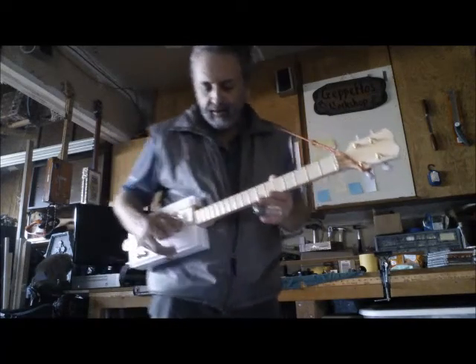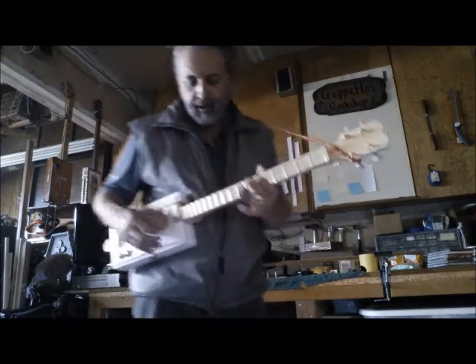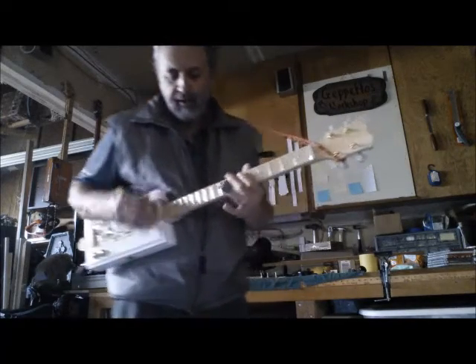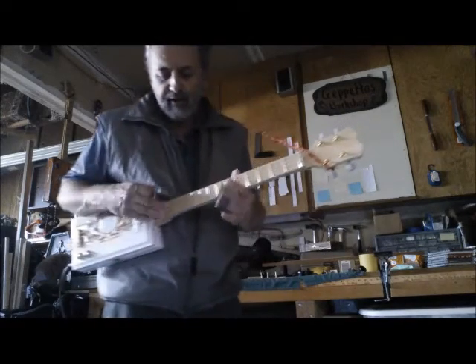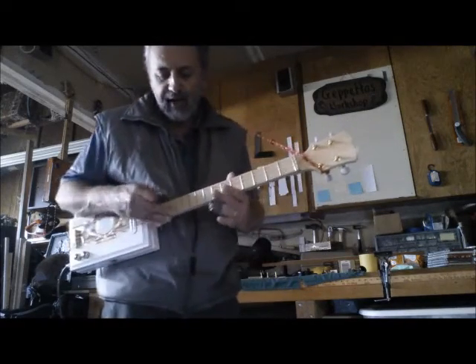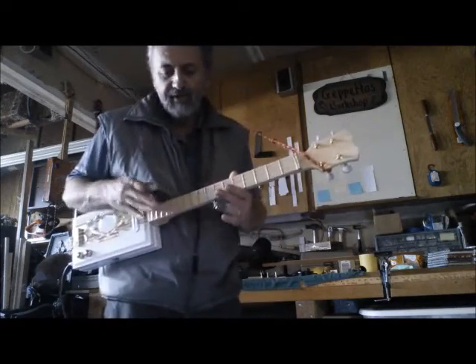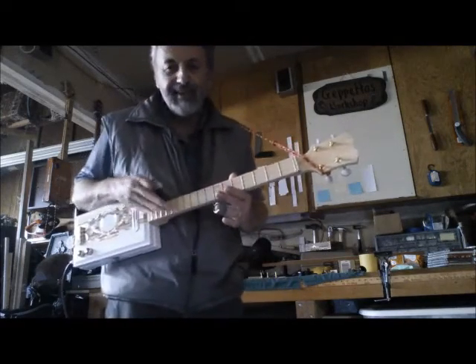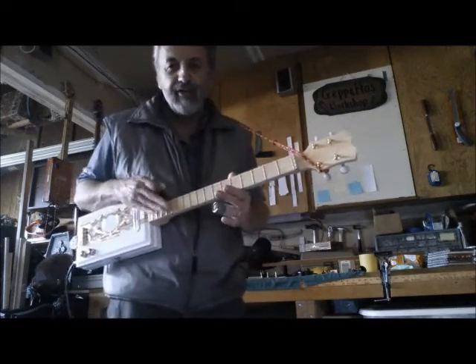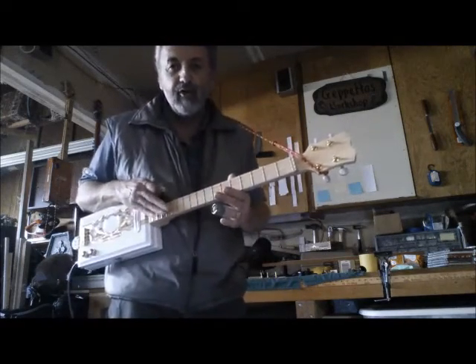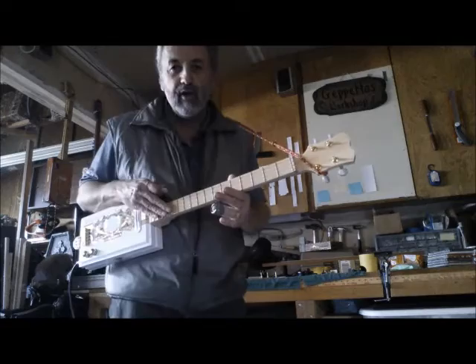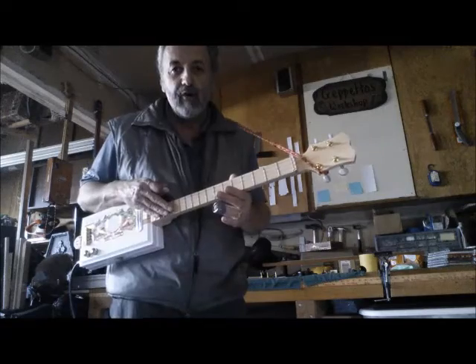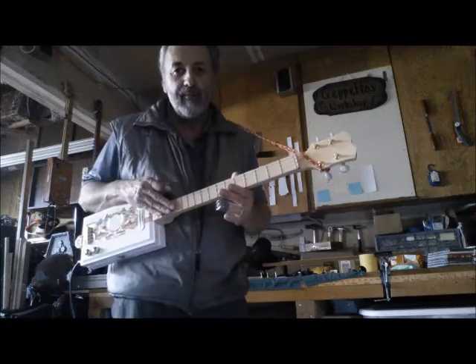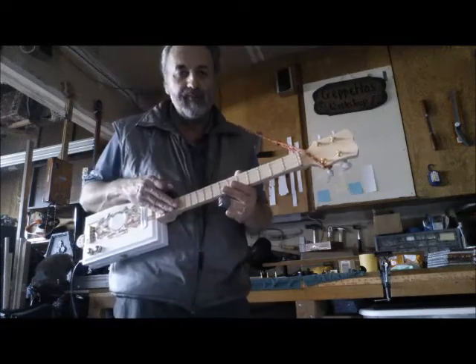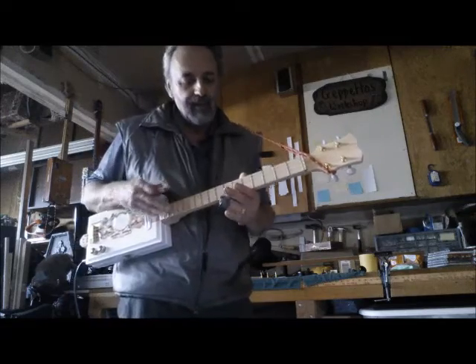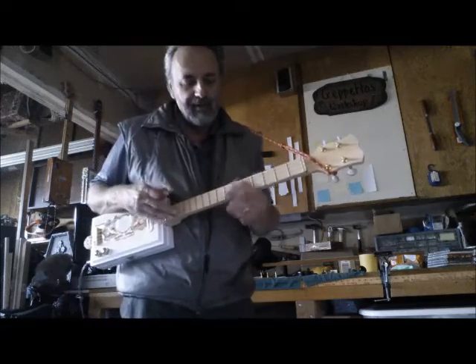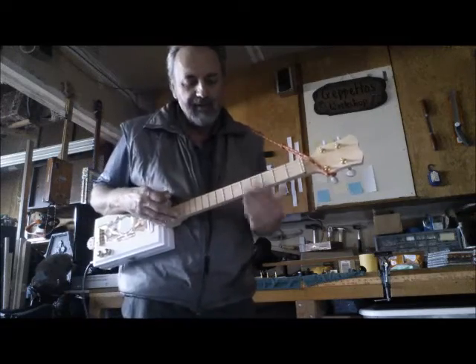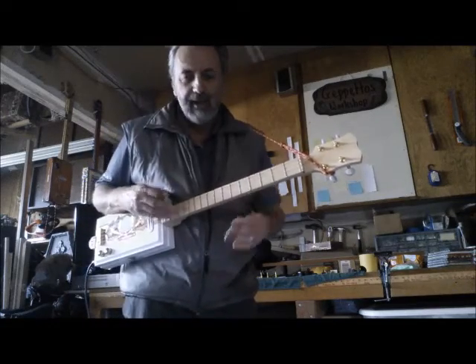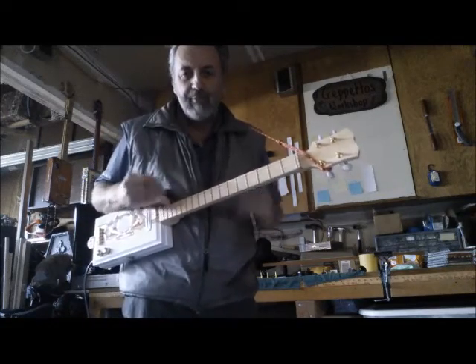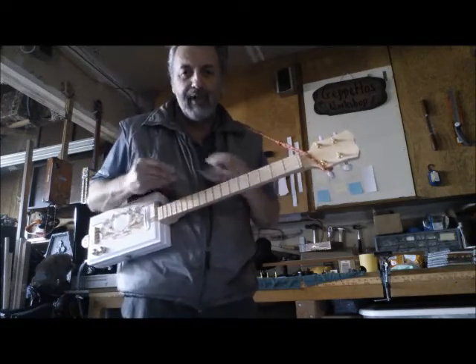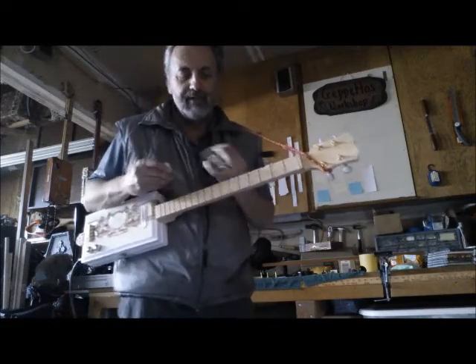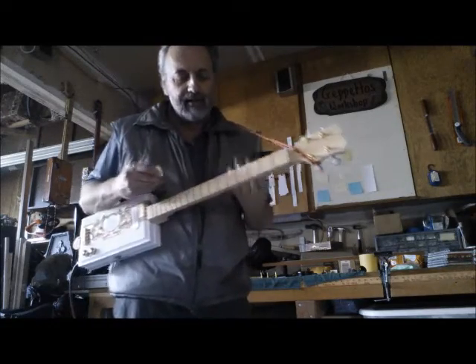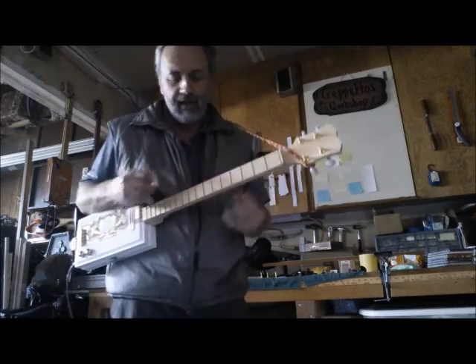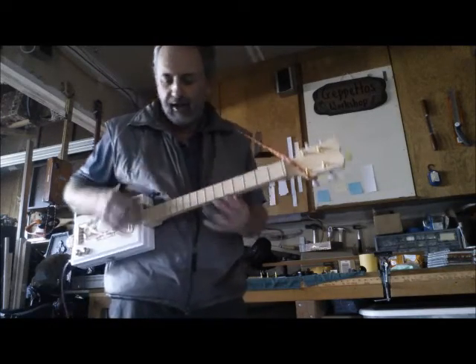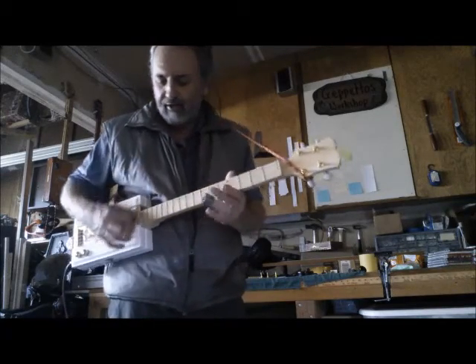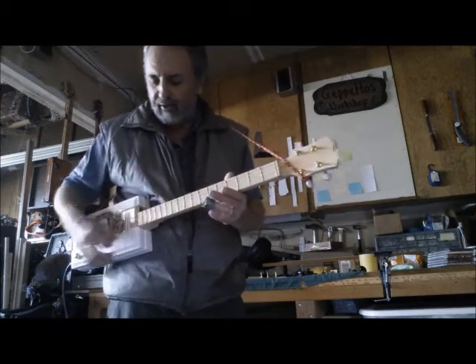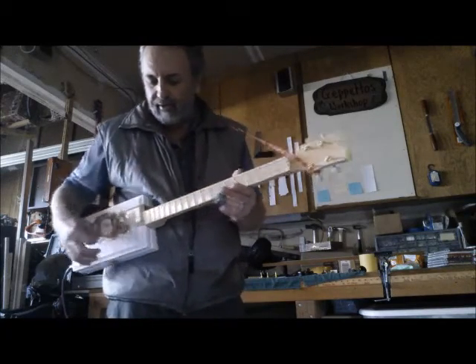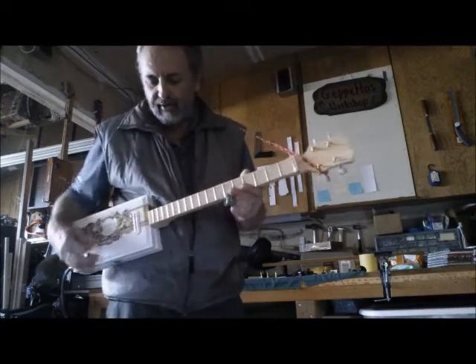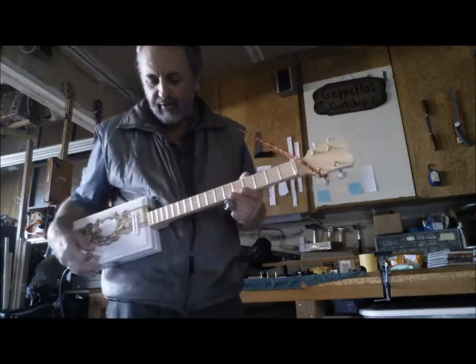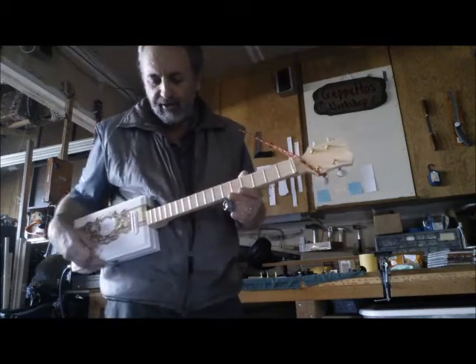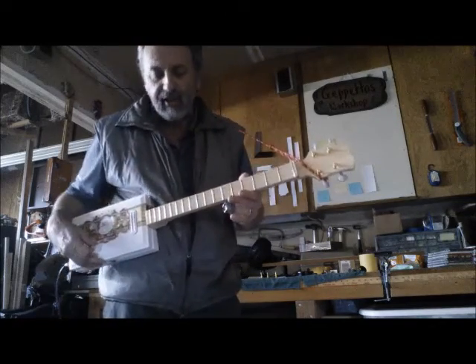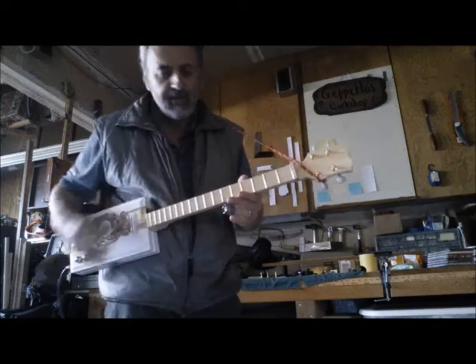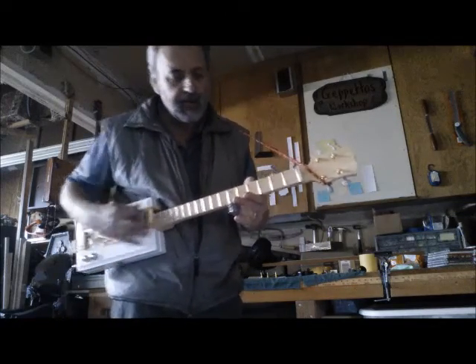I make sure the action's not too low because then it kind of bangs on the slide, so this one is just right.